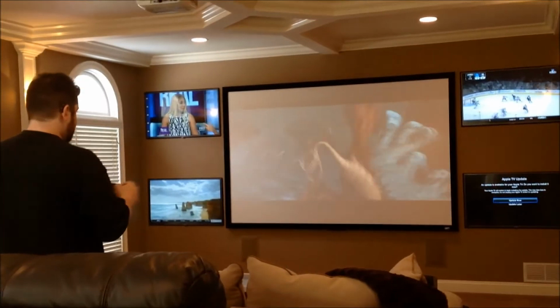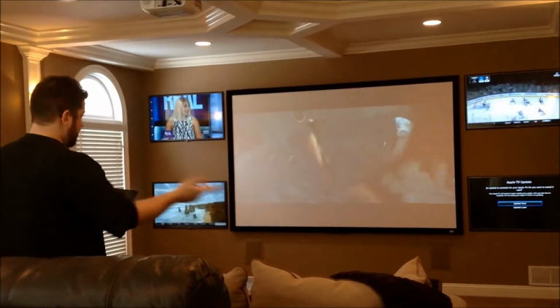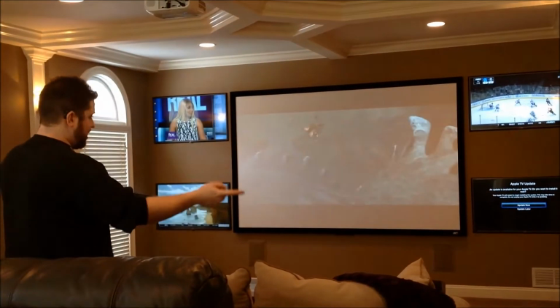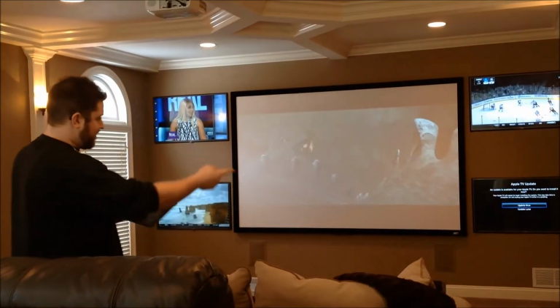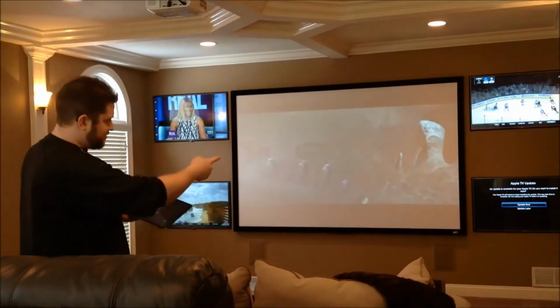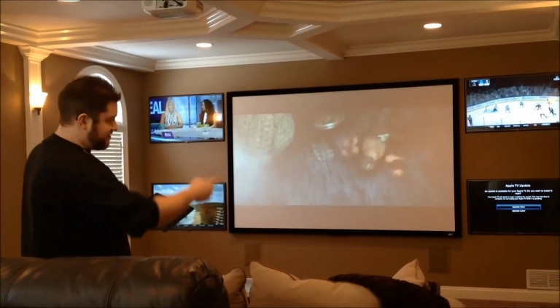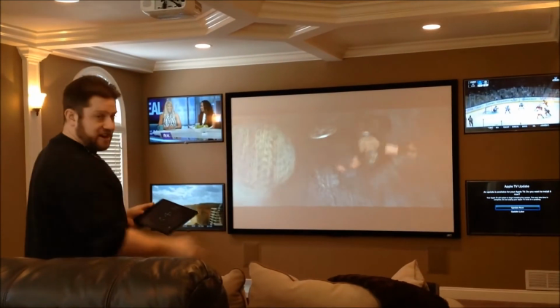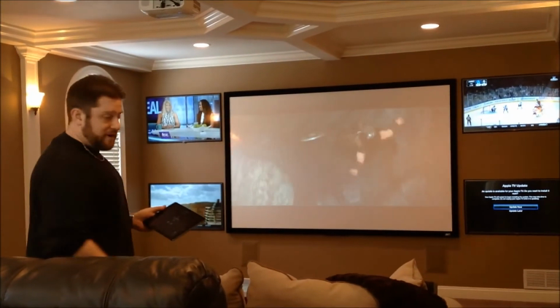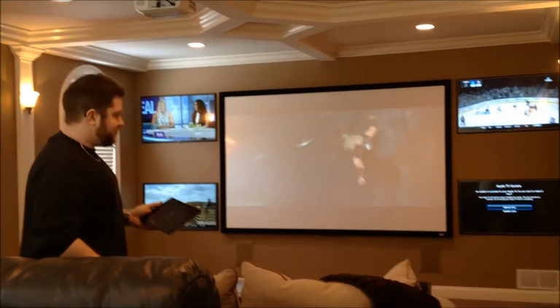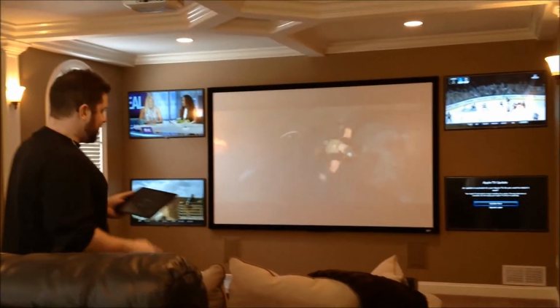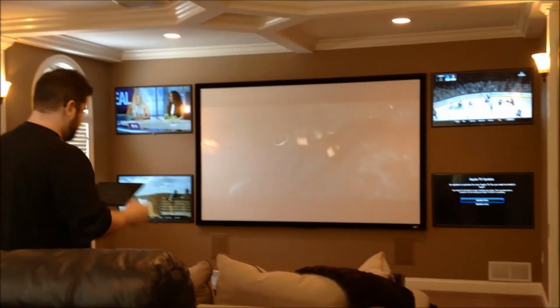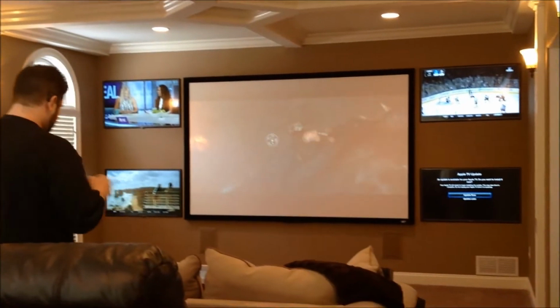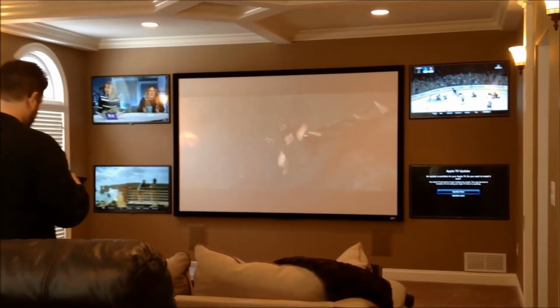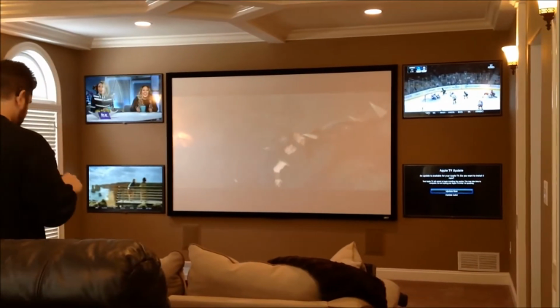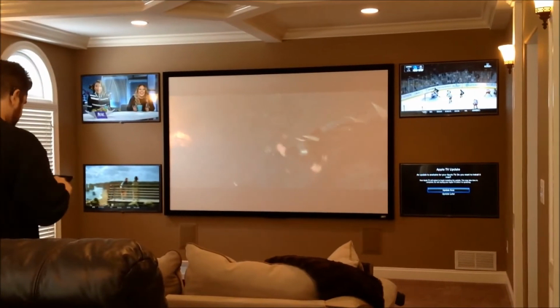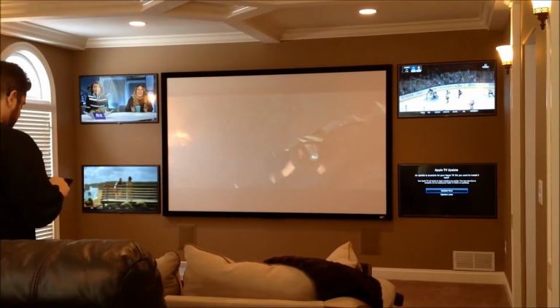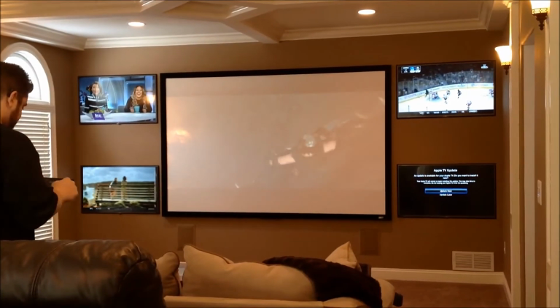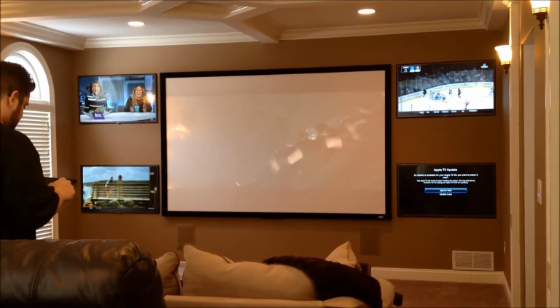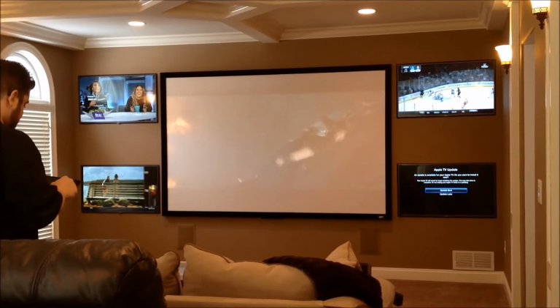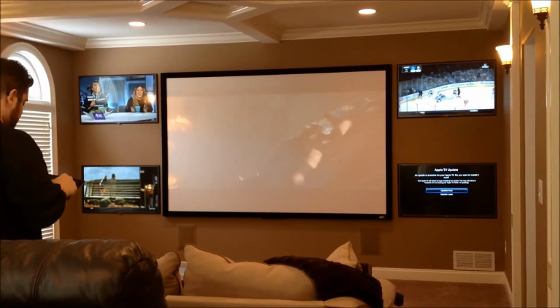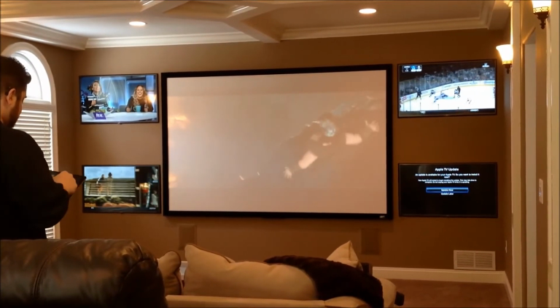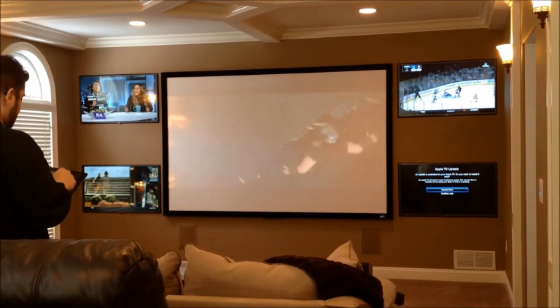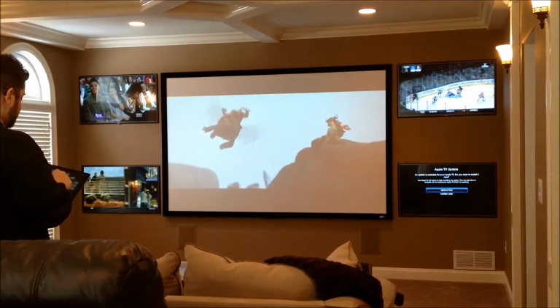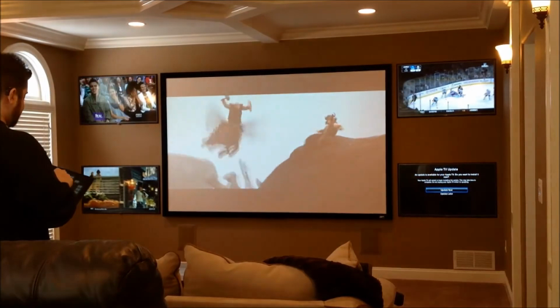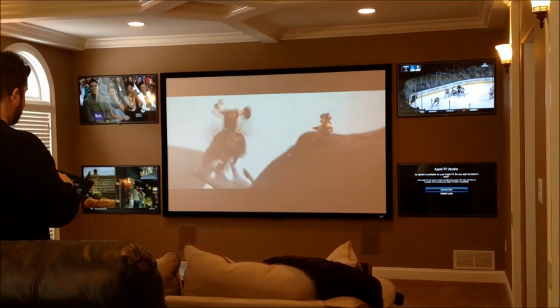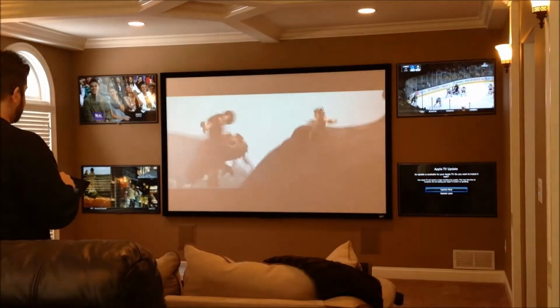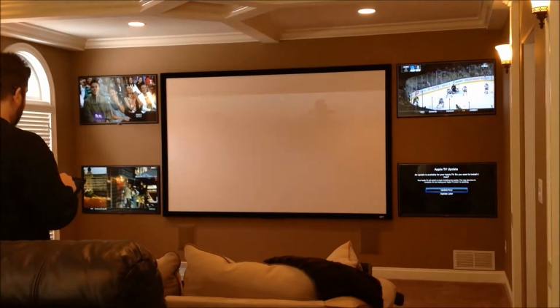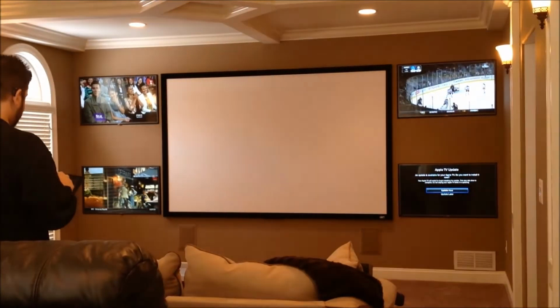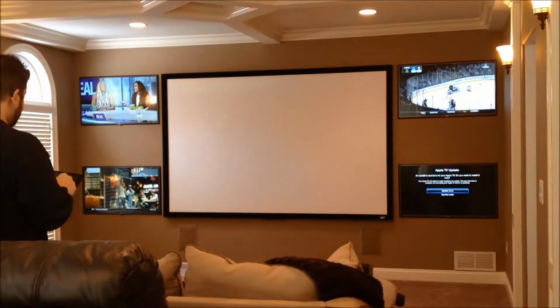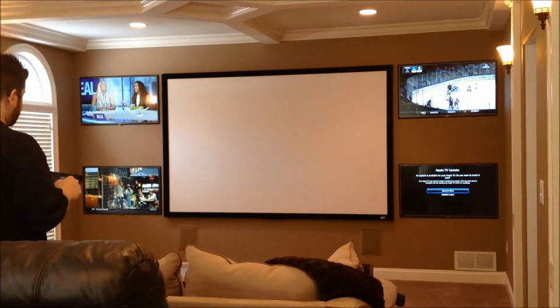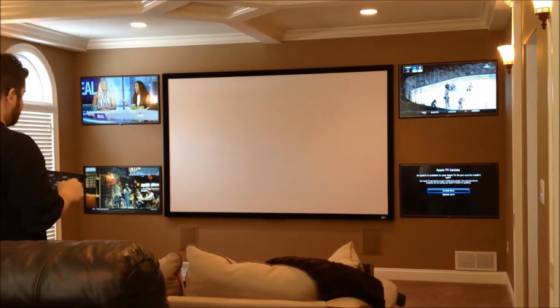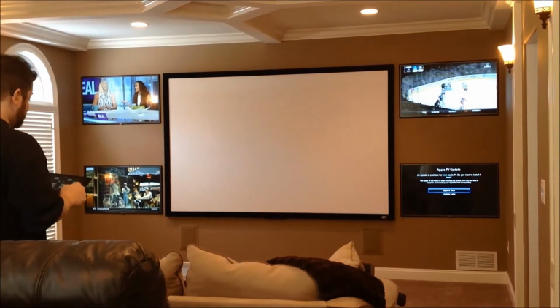Now we have Apple TV on the bottom right. Let's go ahead and put files back on the projection screen.